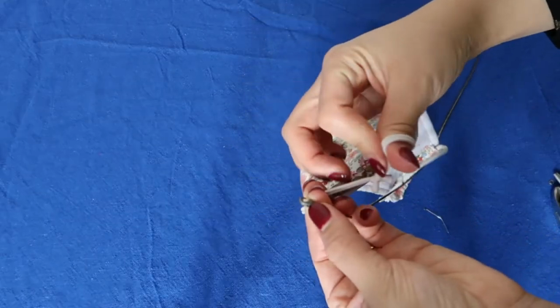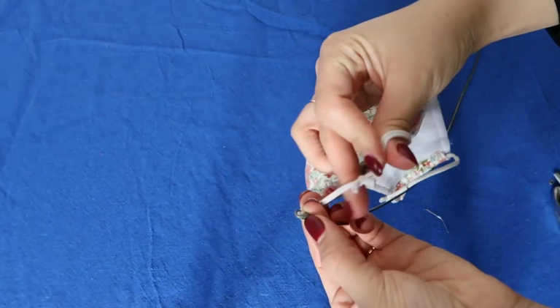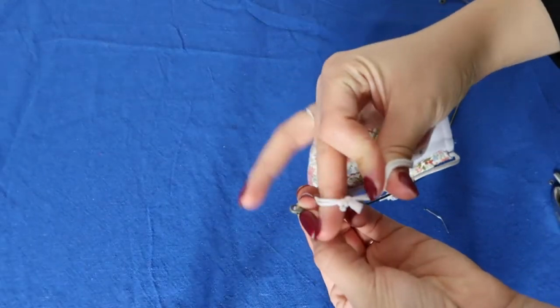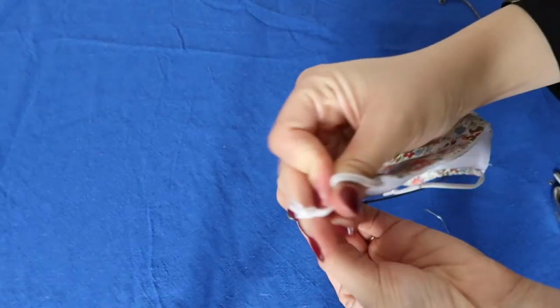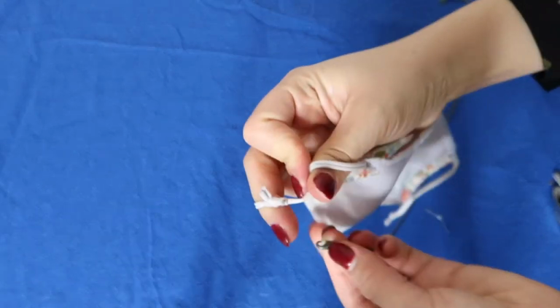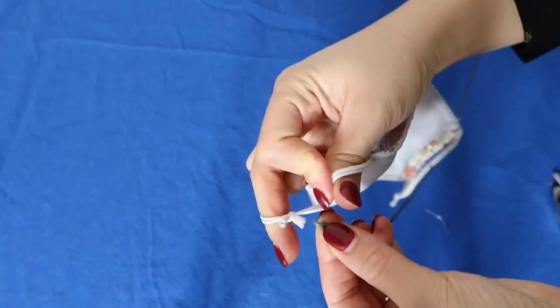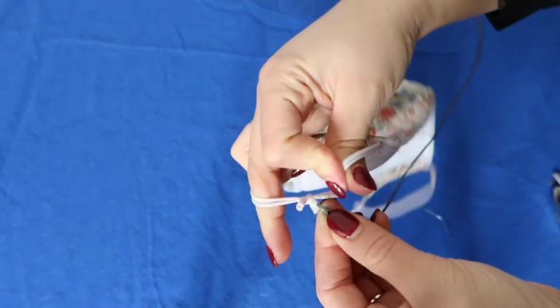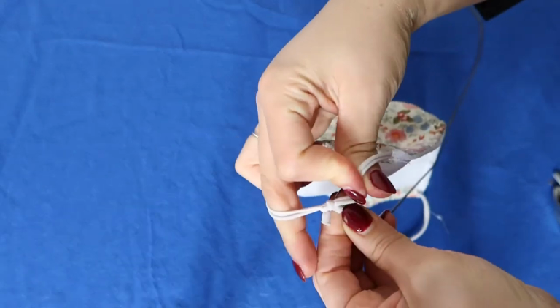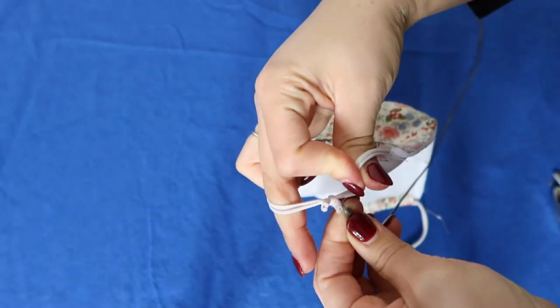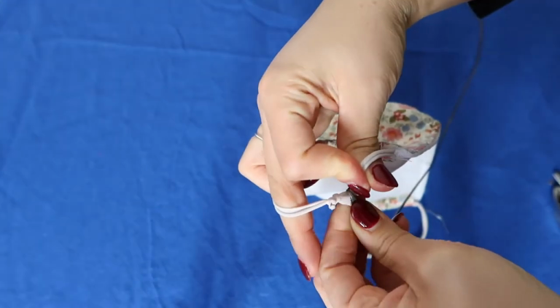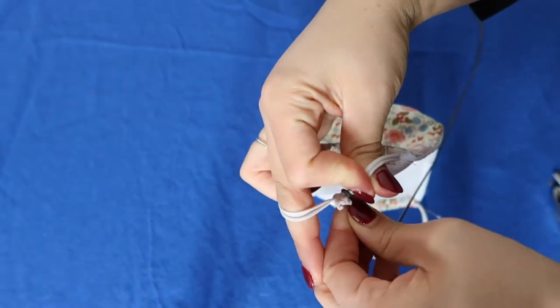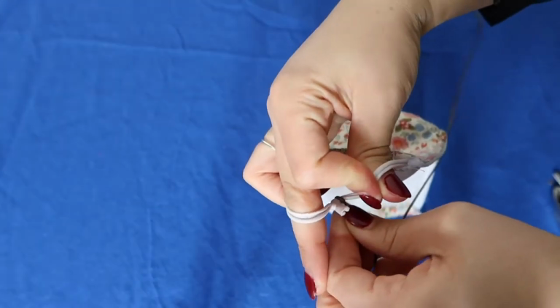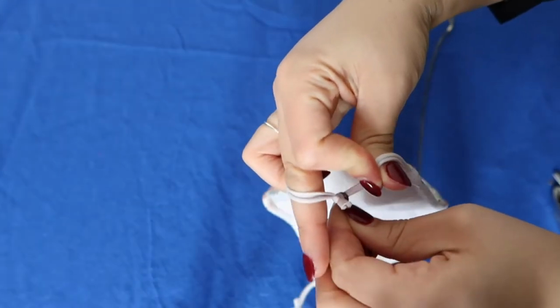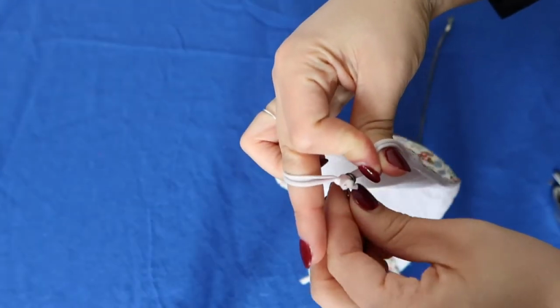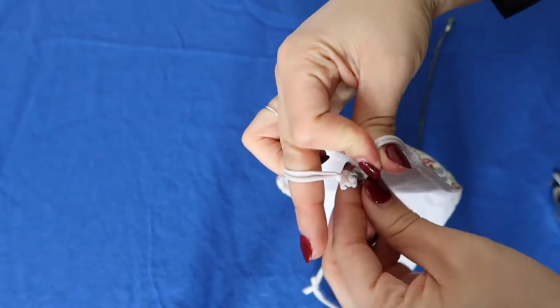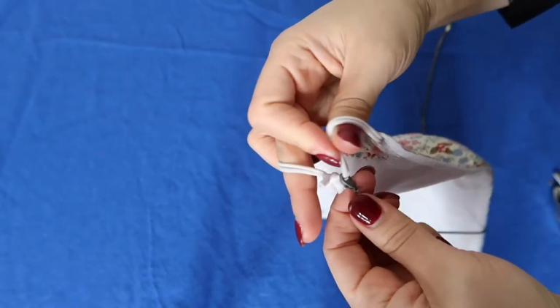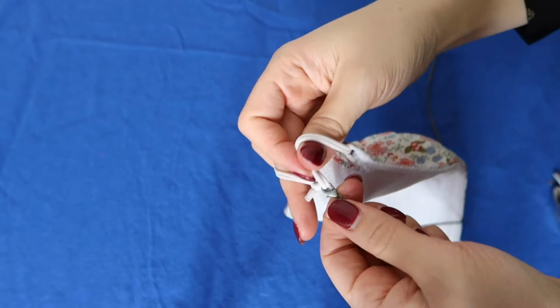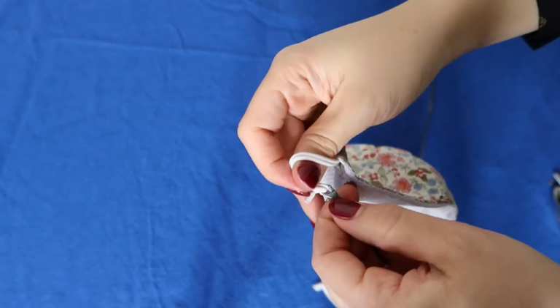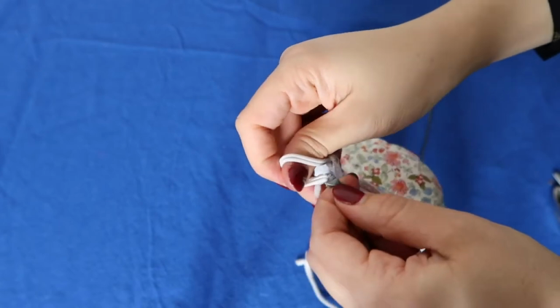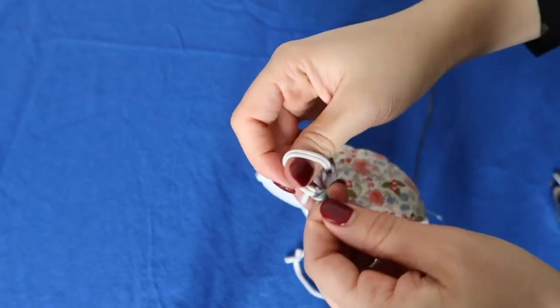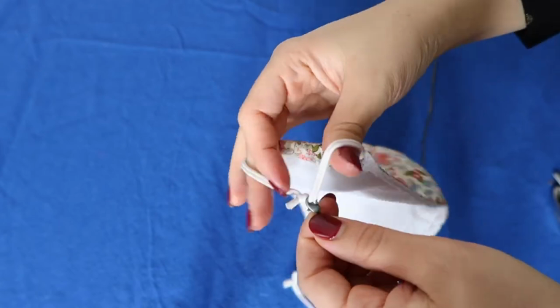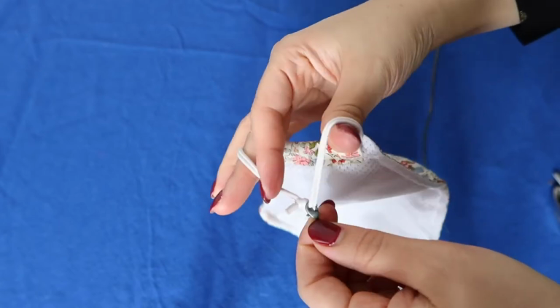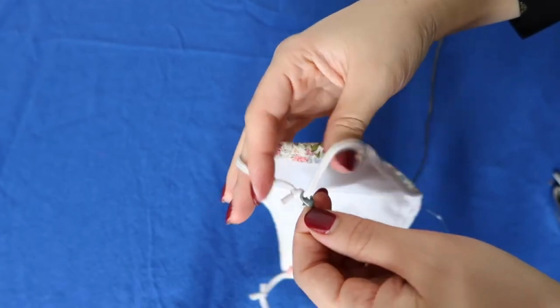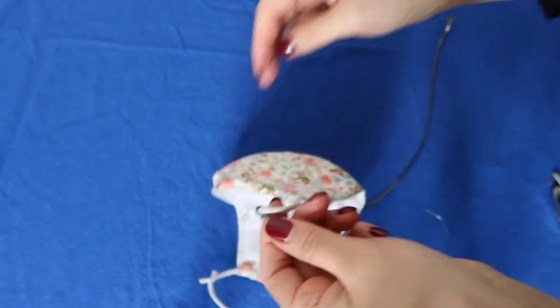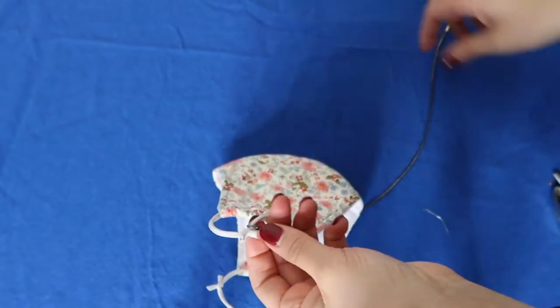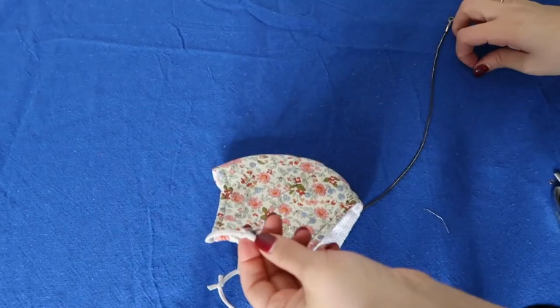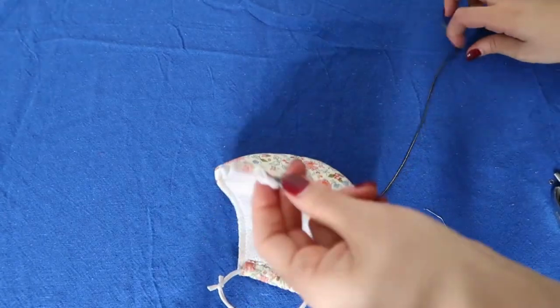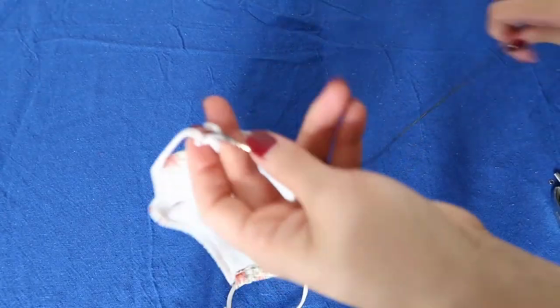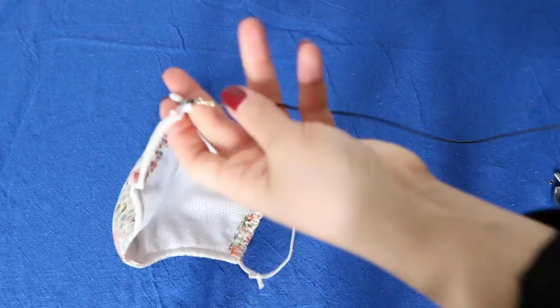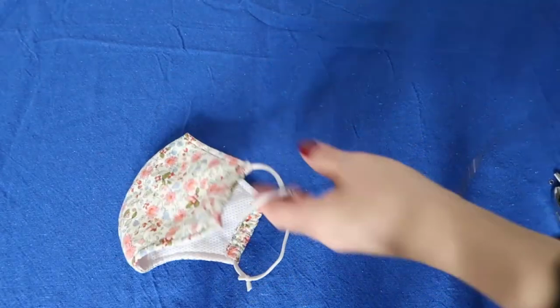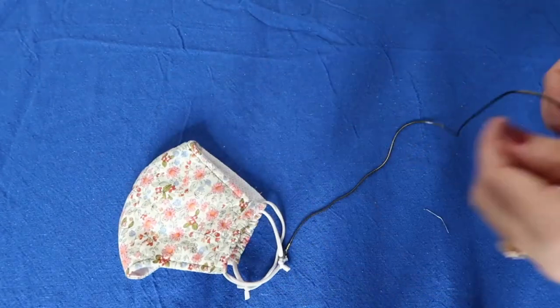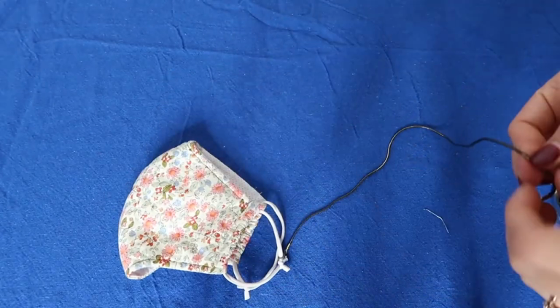To put it on your mask you just have to clip it onto the top sides of the elastic like so.